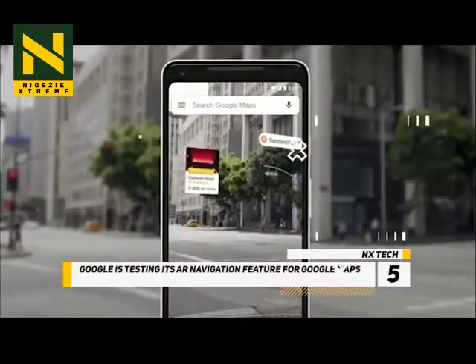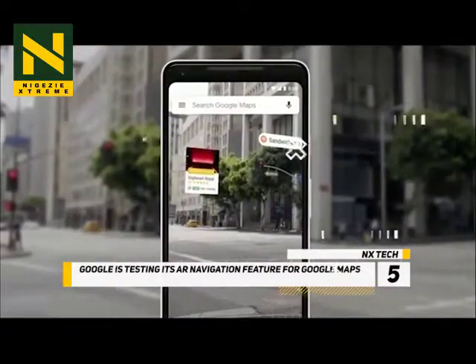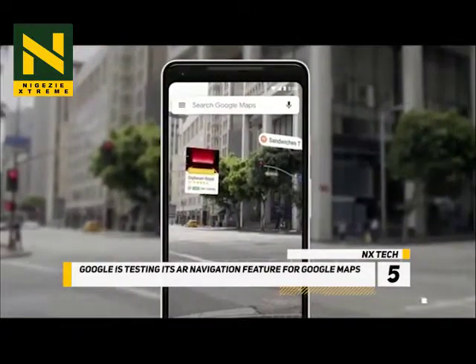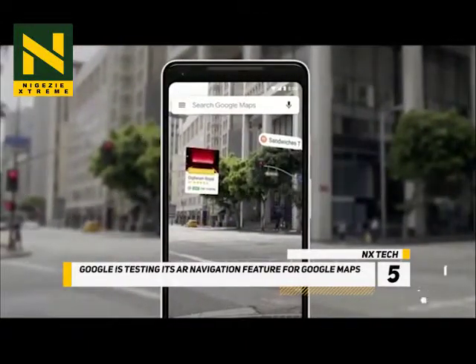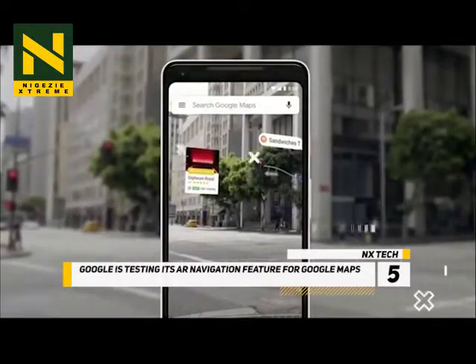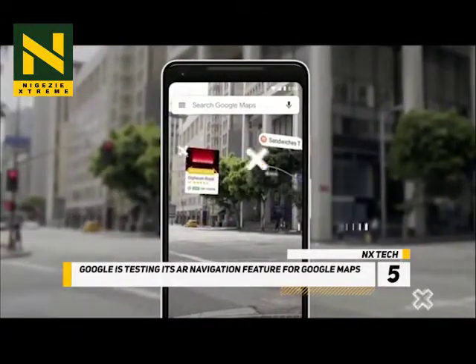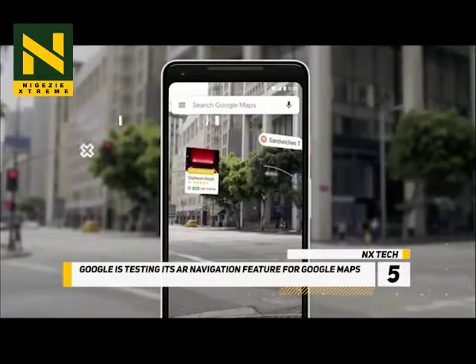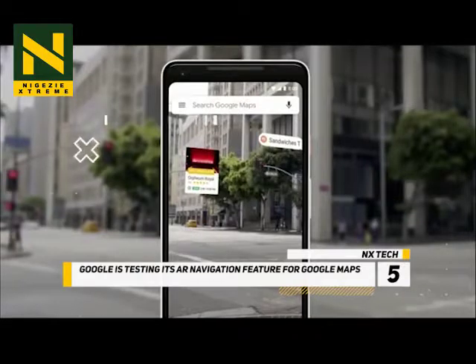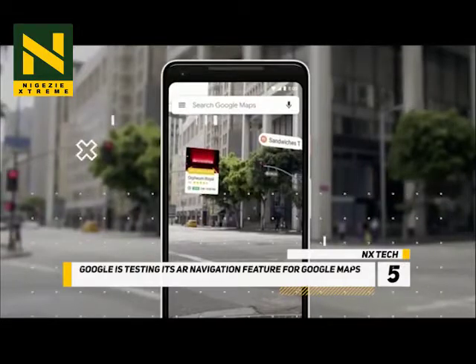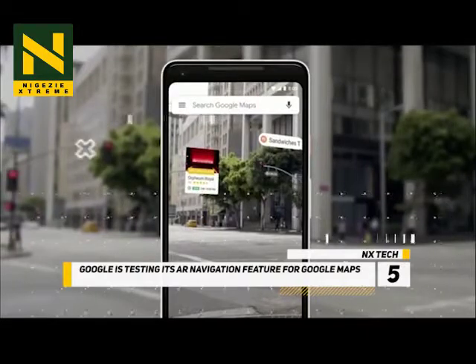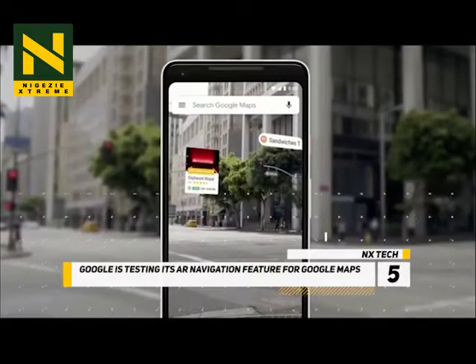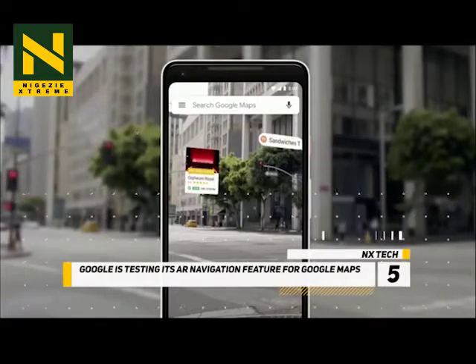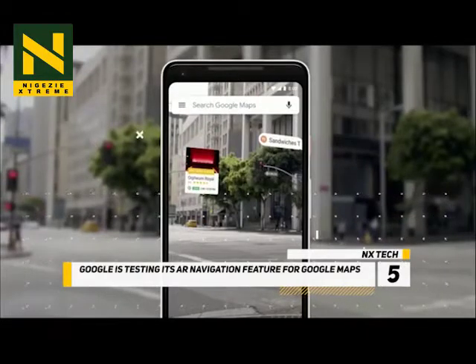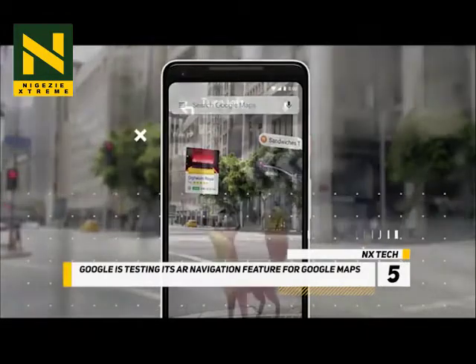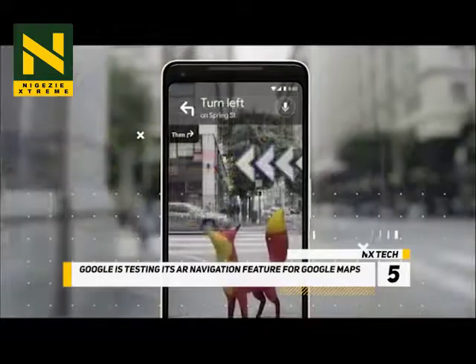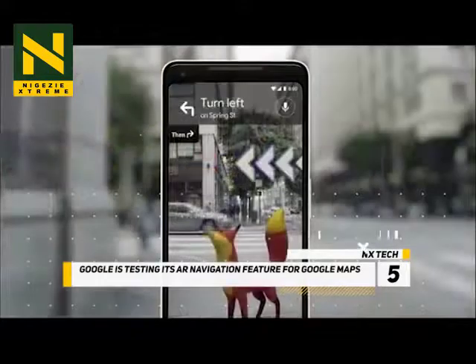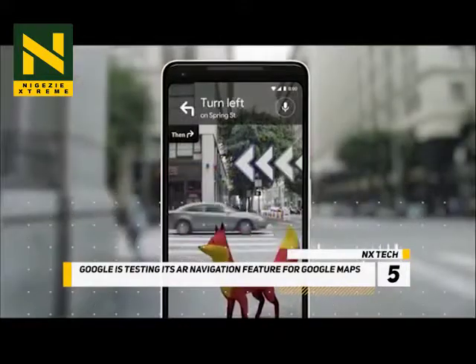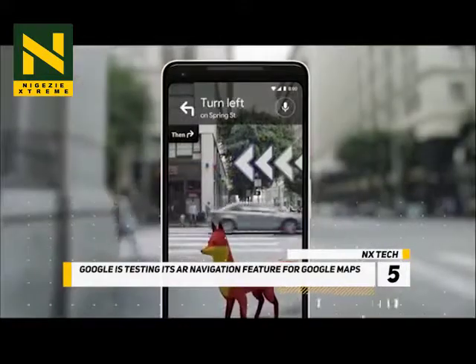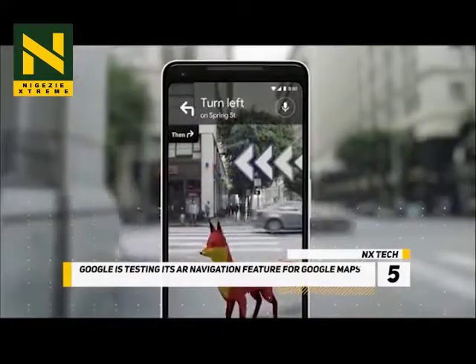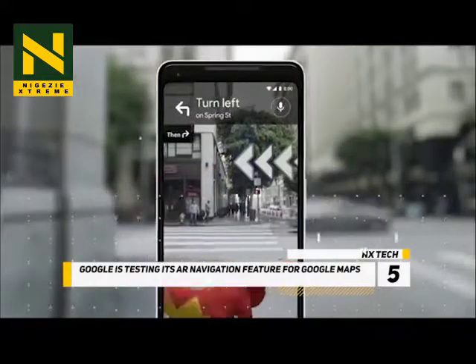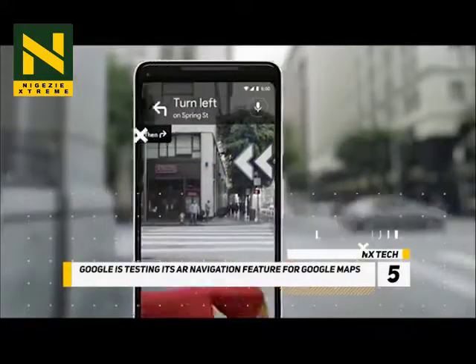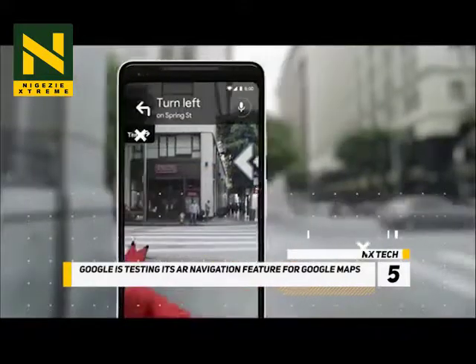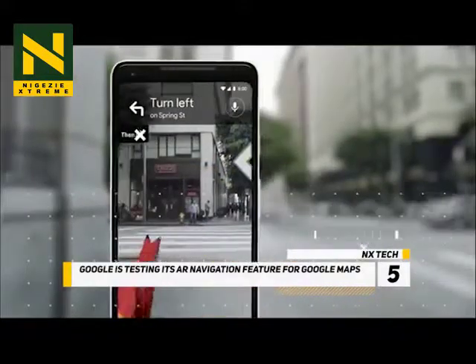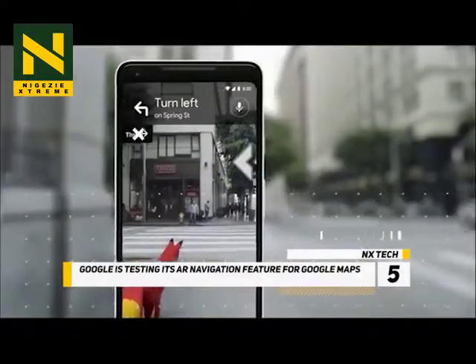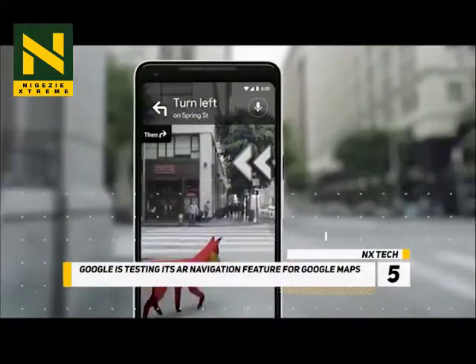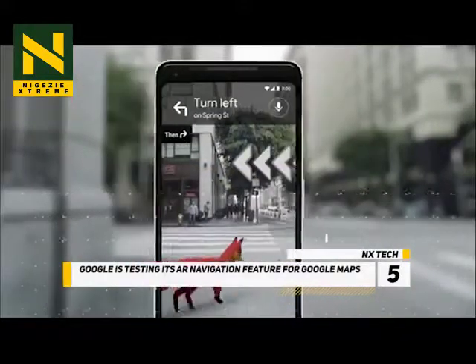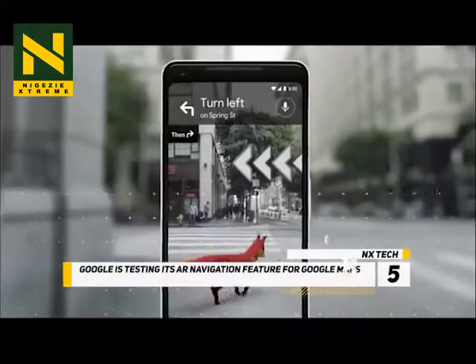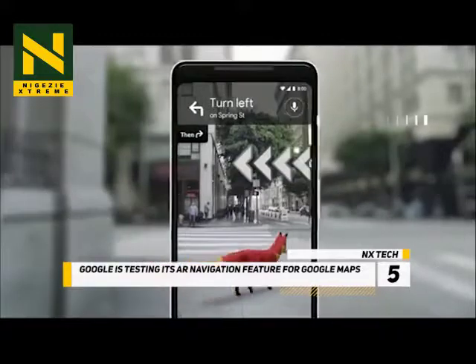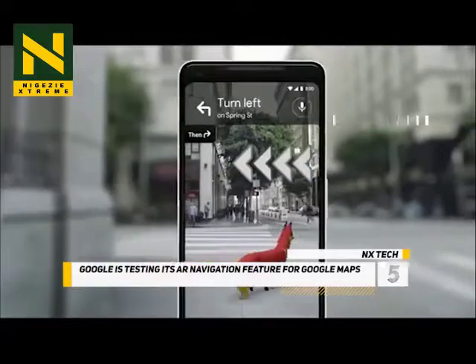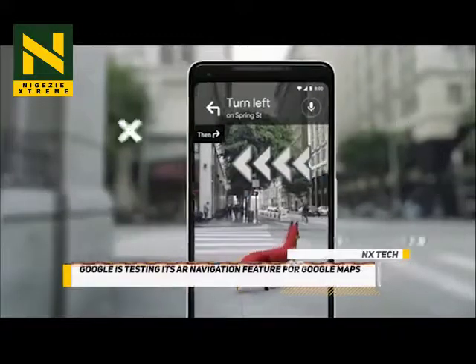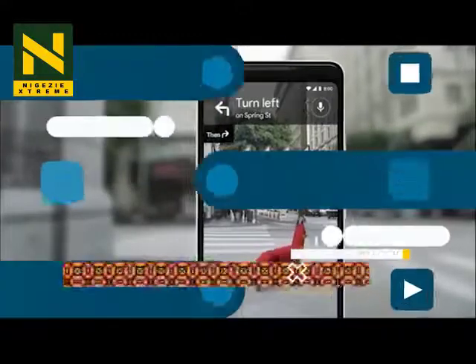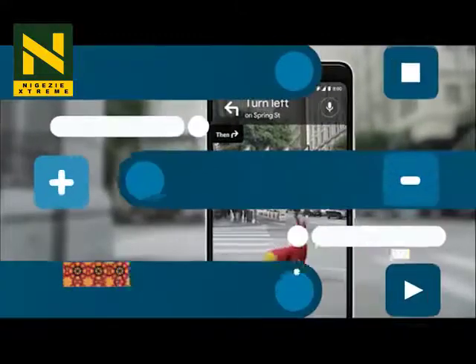It's a bit like what was promised with Google Glass, but without a headset. You can try out an early version of the feature on the Play Store.